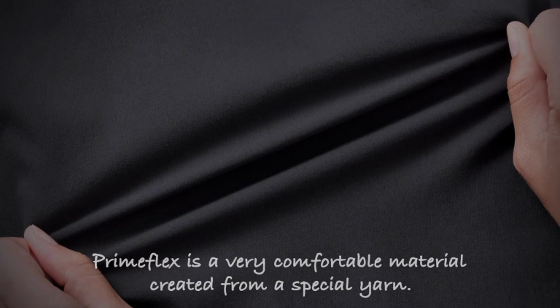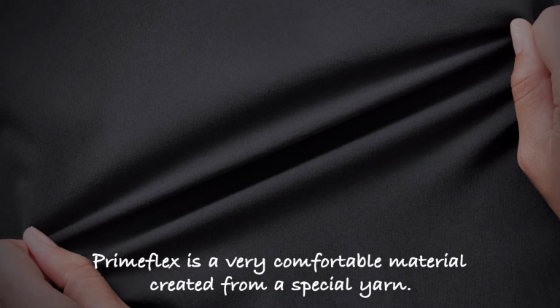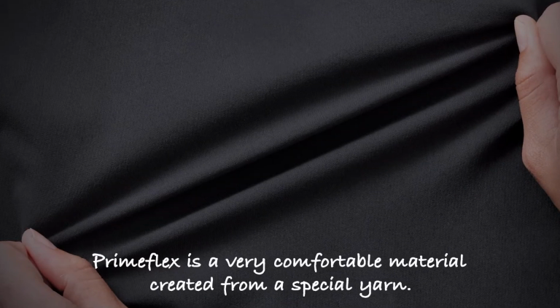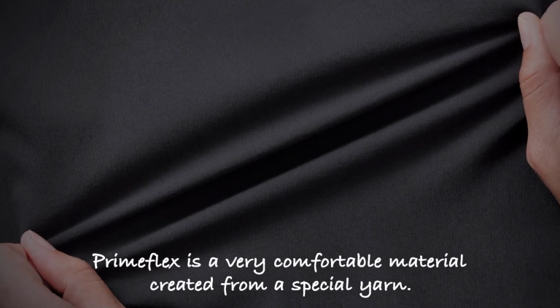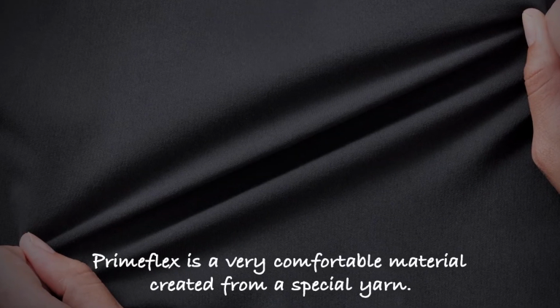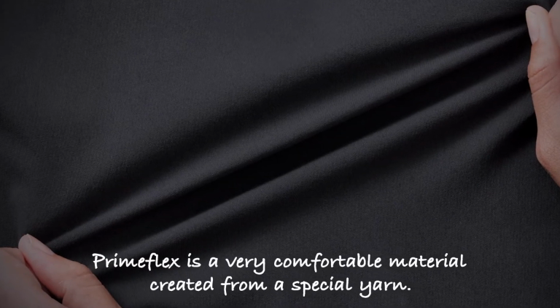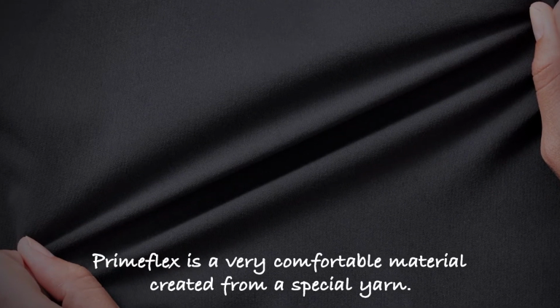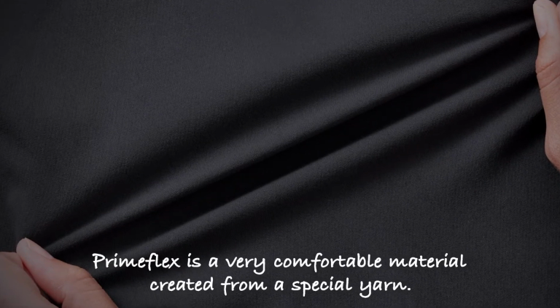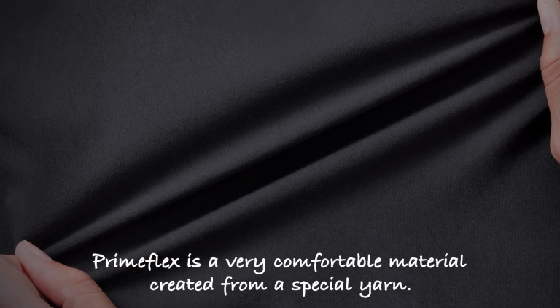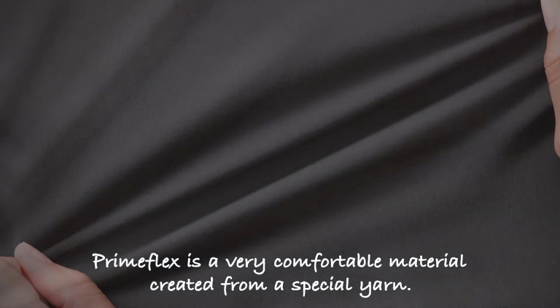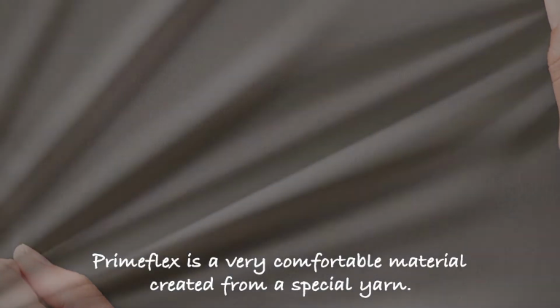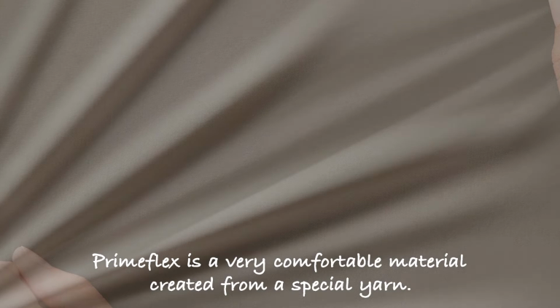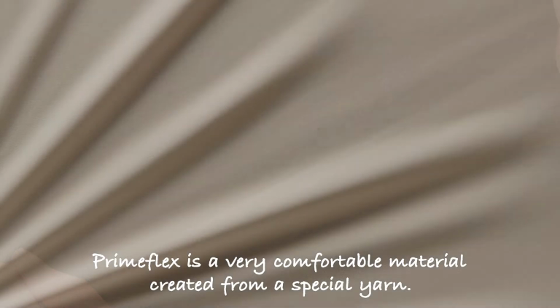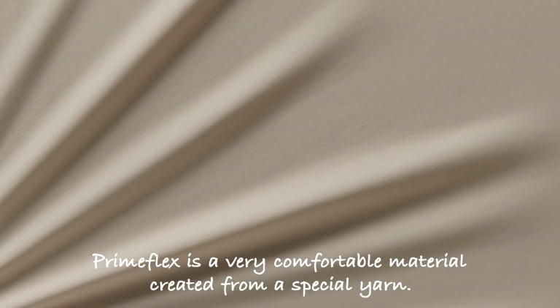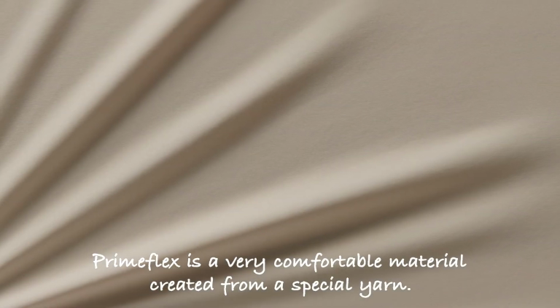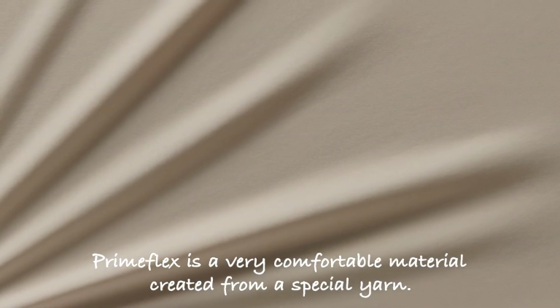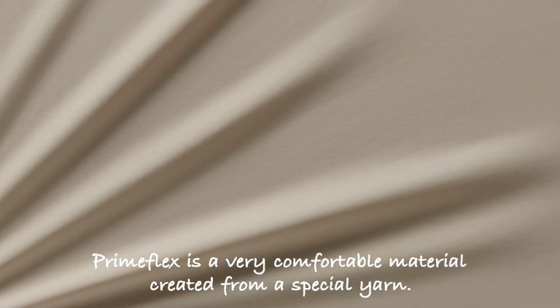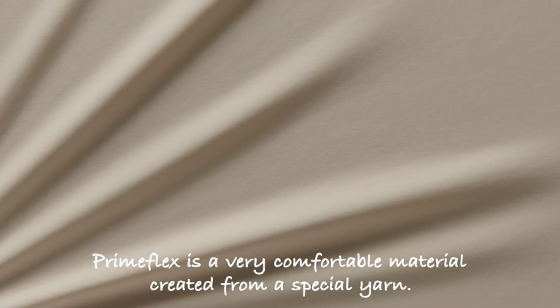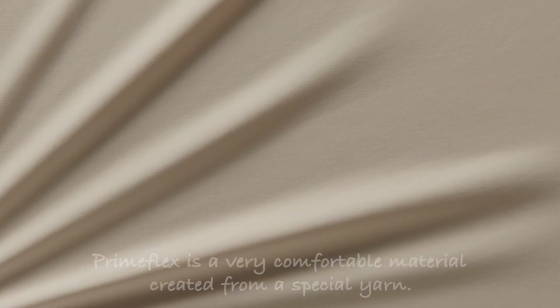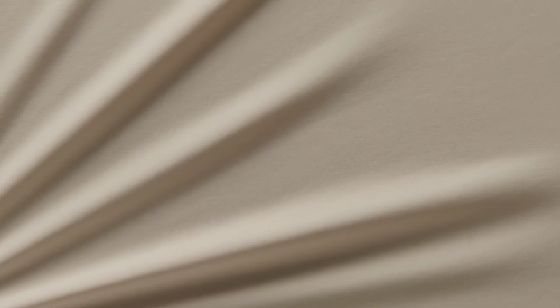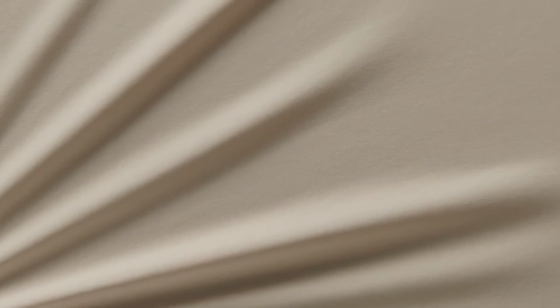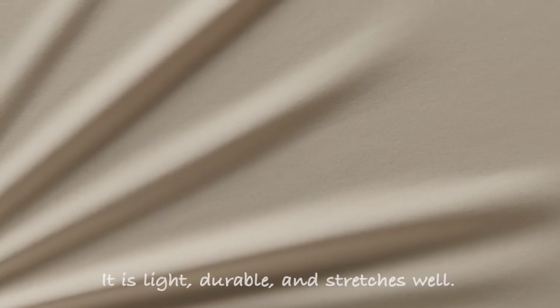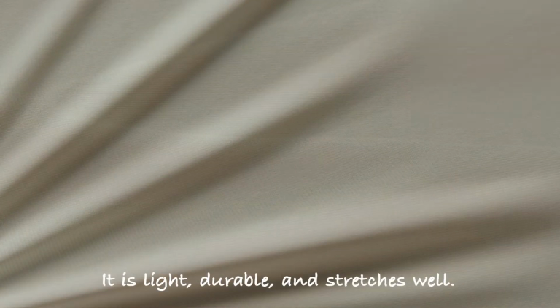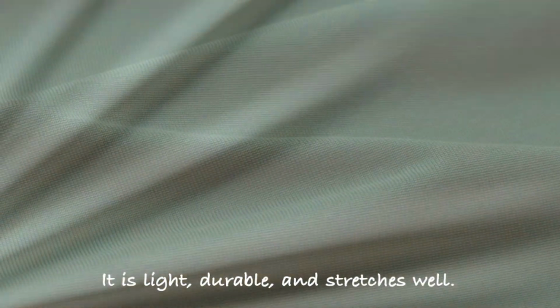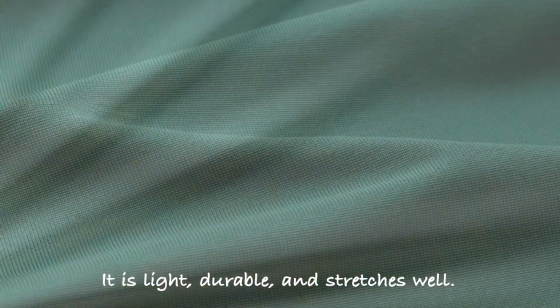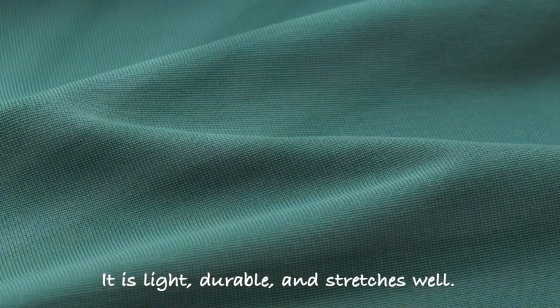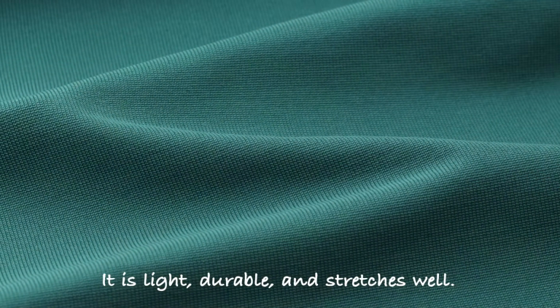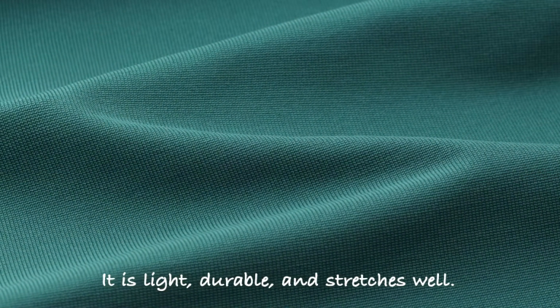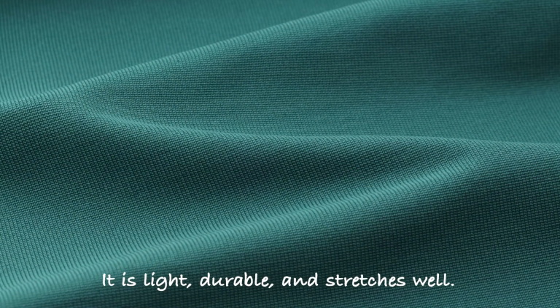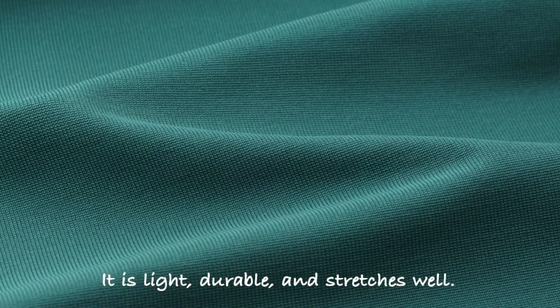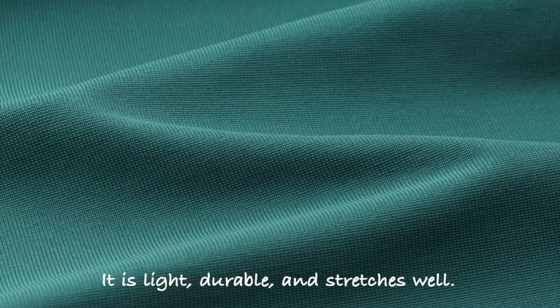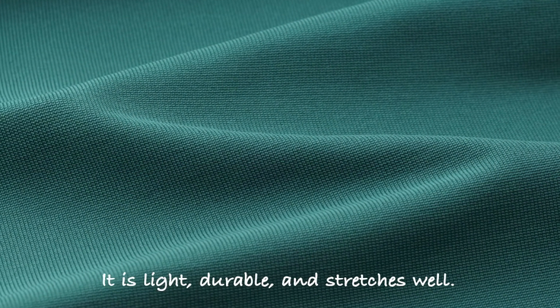Primeflex is a very comfortable material created from a special yarn. It is light, durable and stretches well.